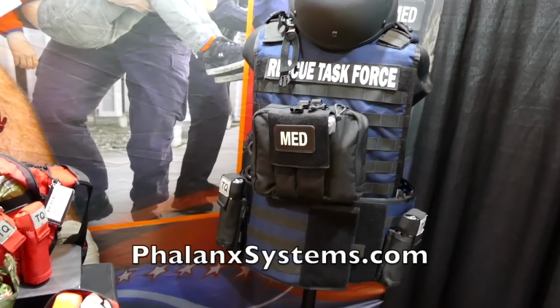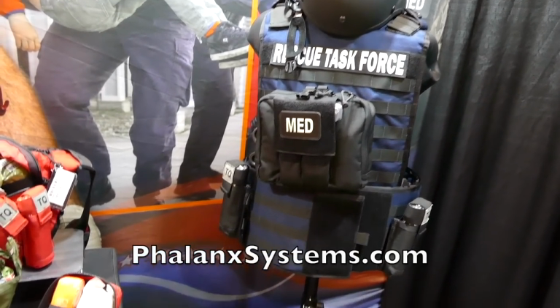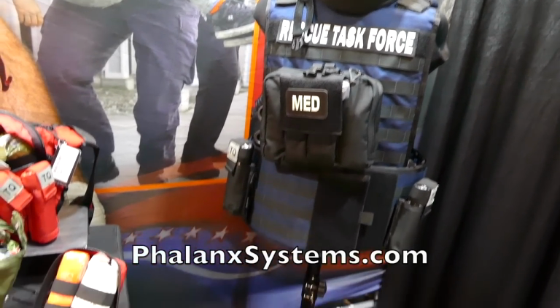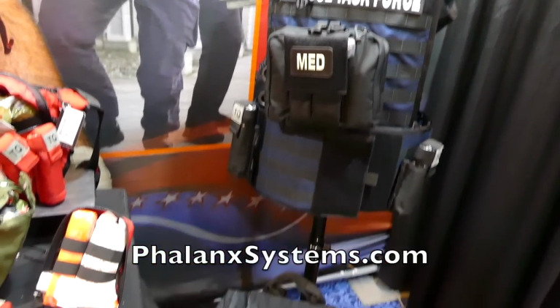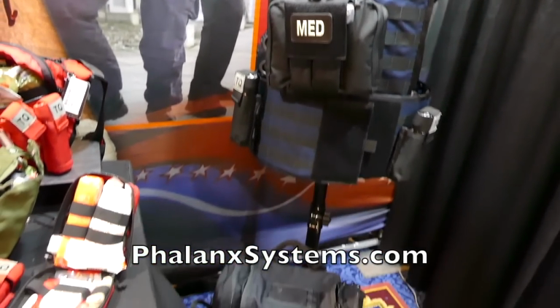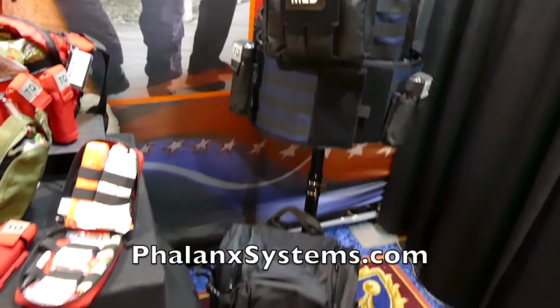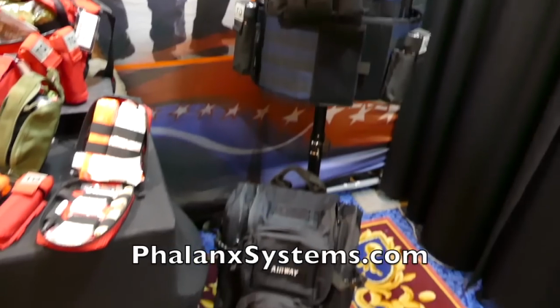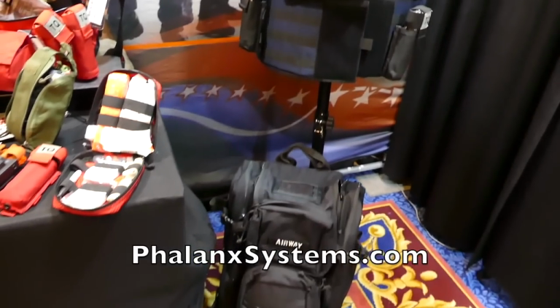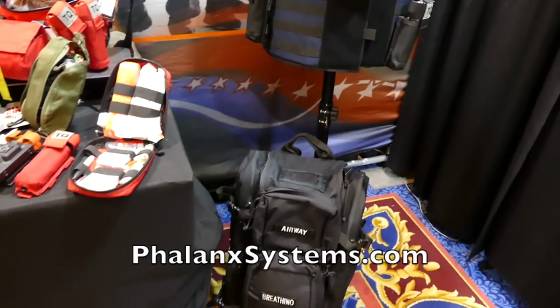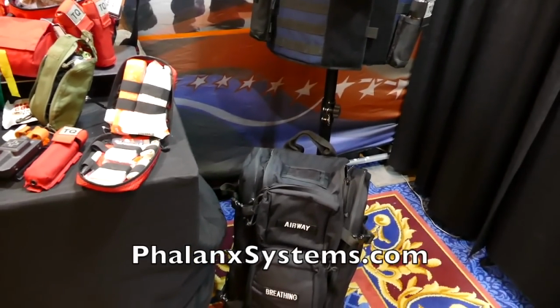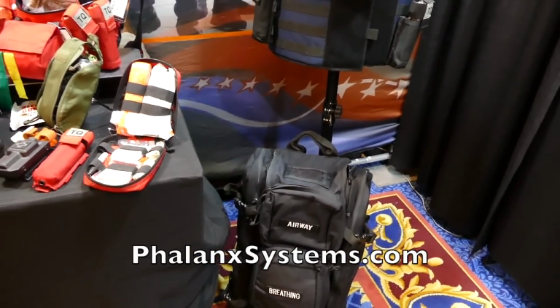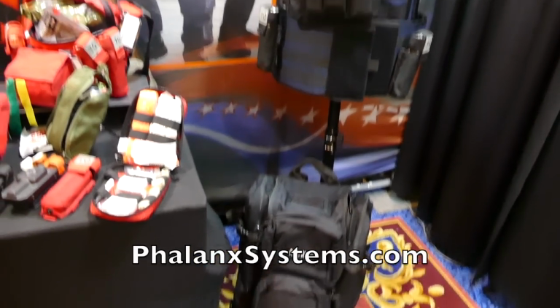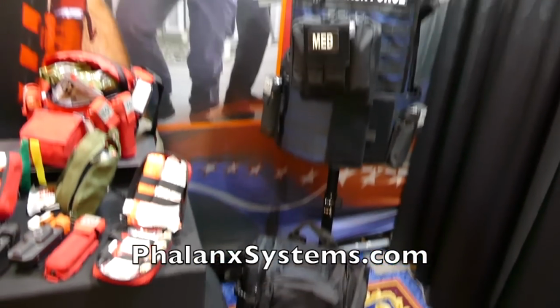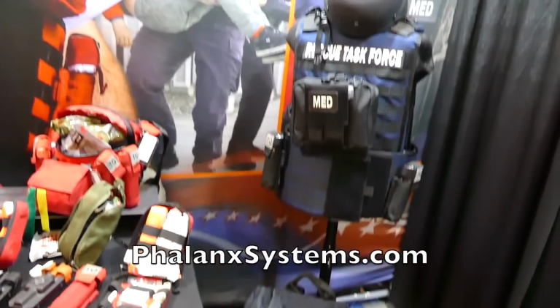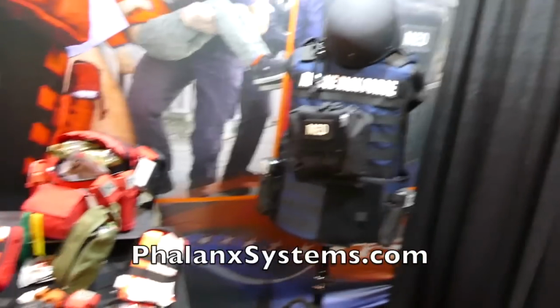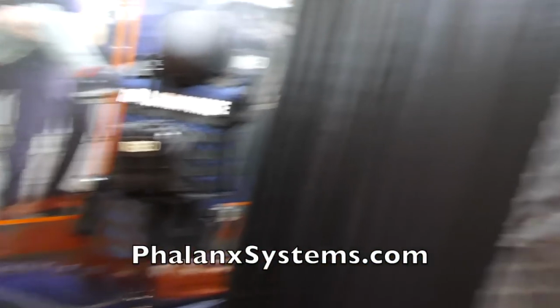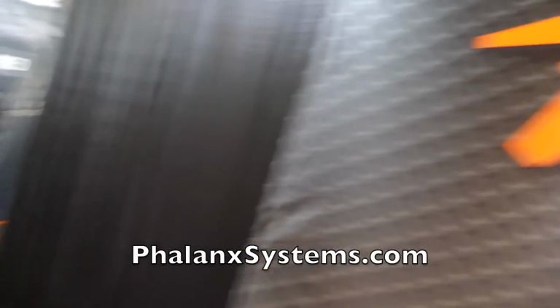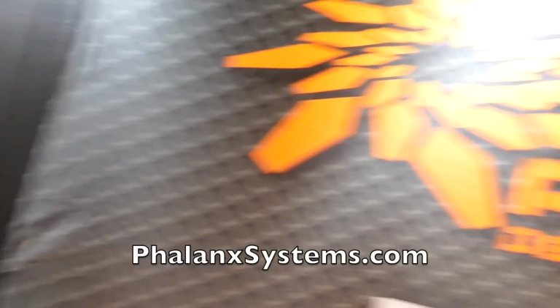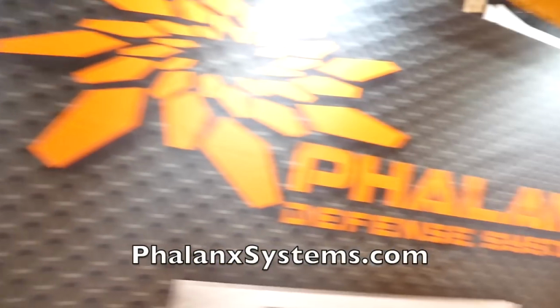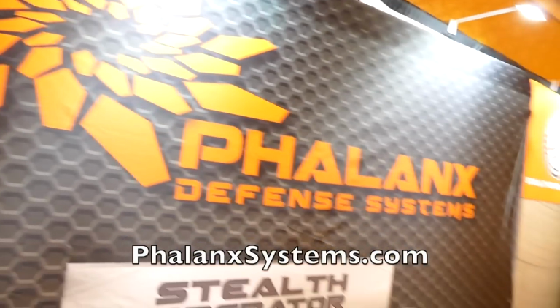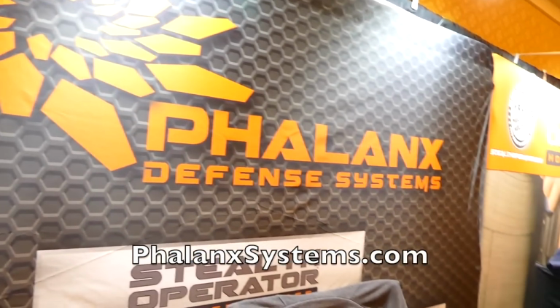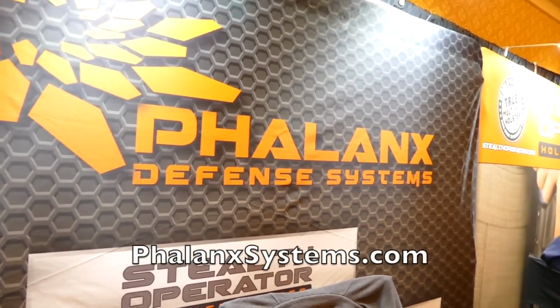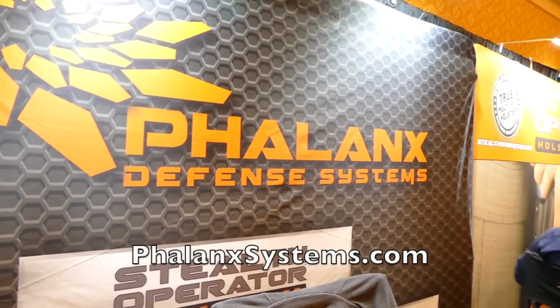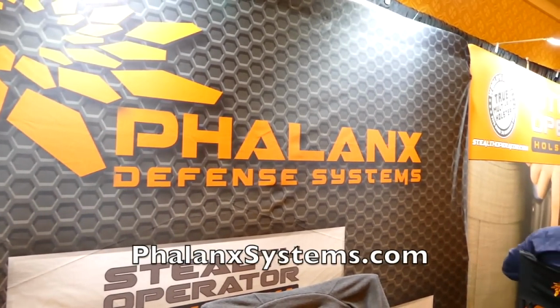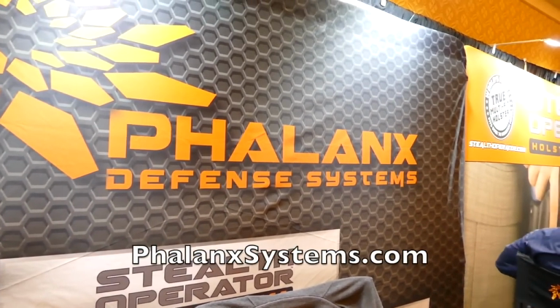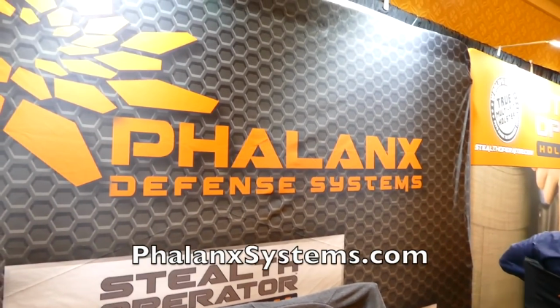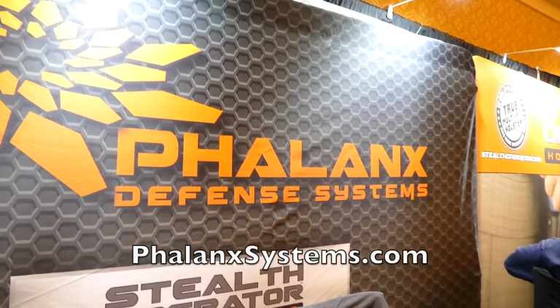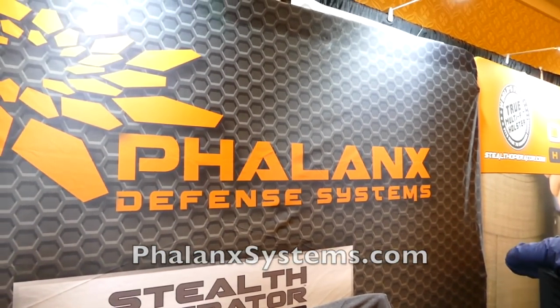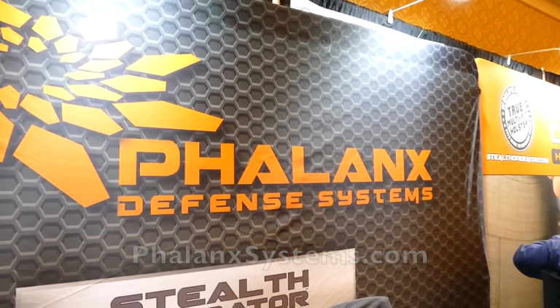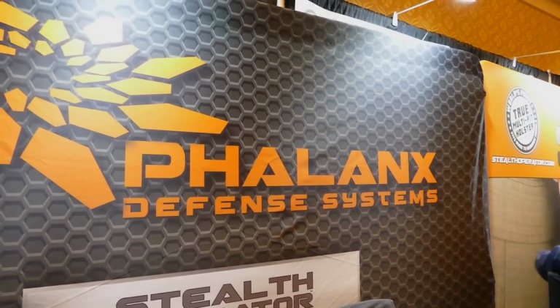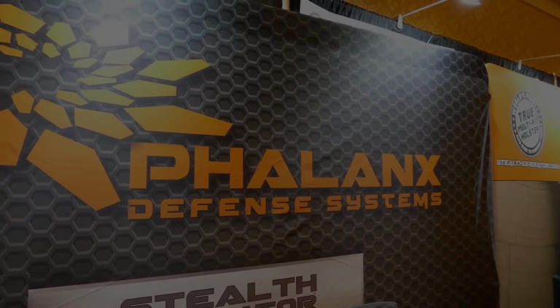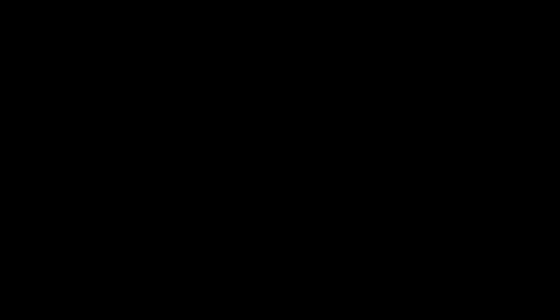Good stuff here. Check them out — Phalanx Defense Systems.